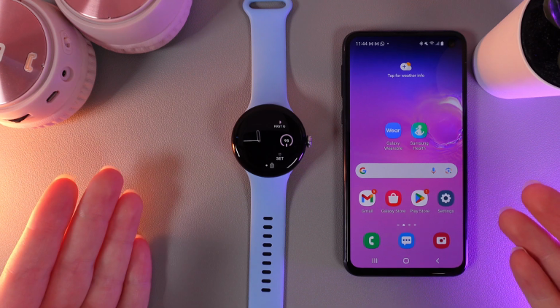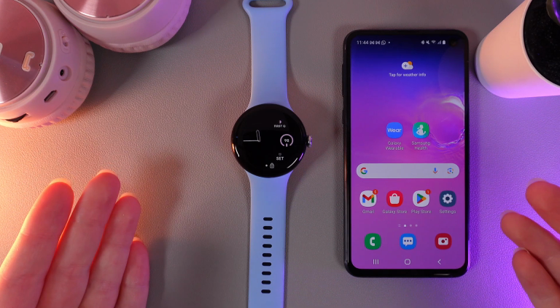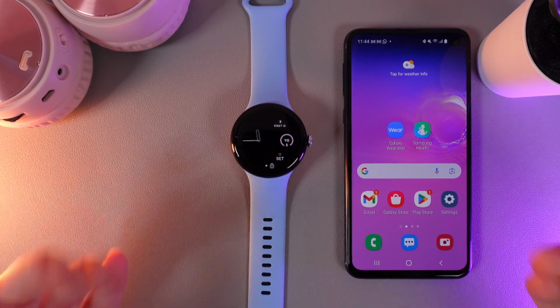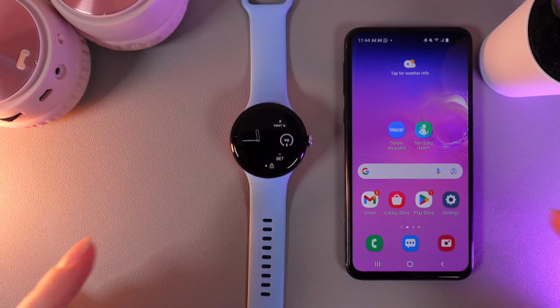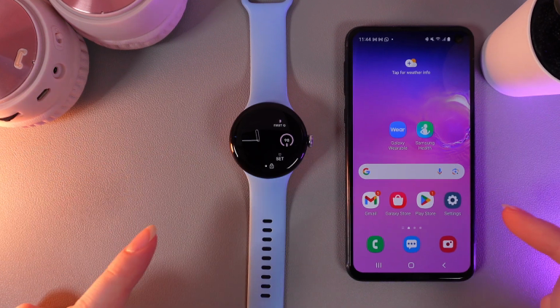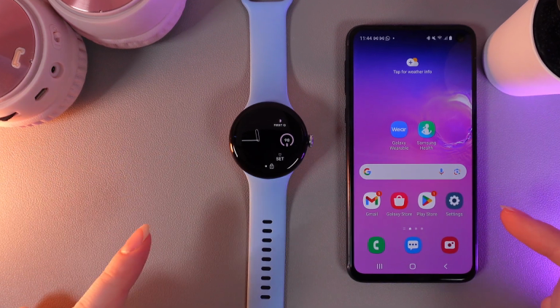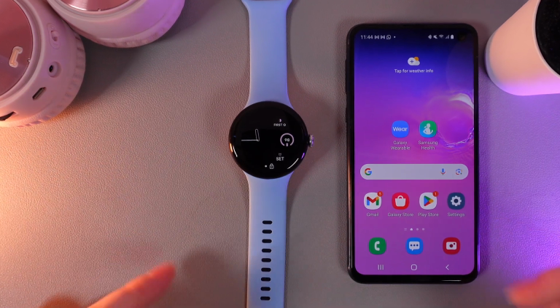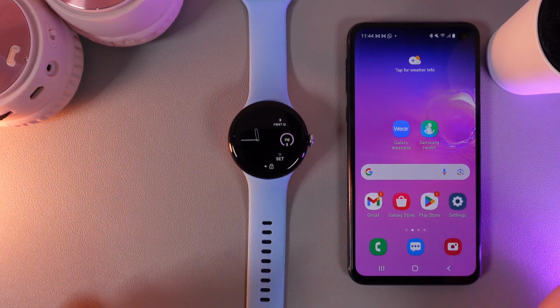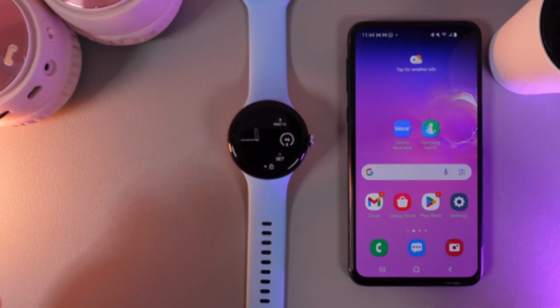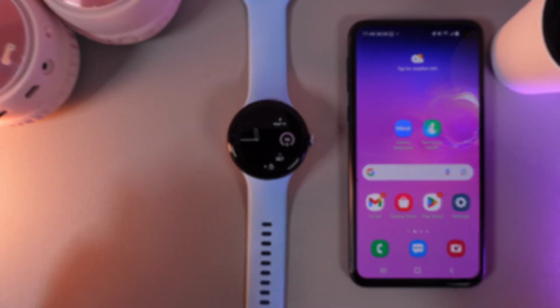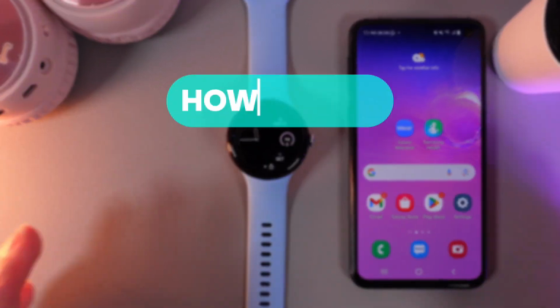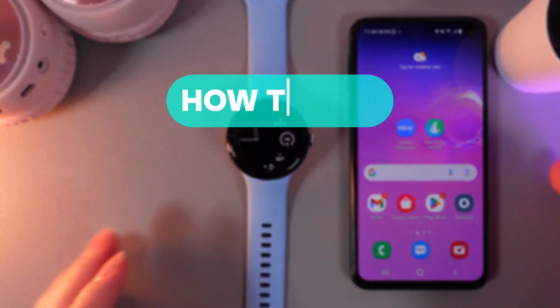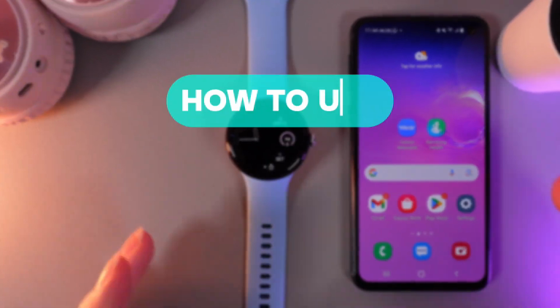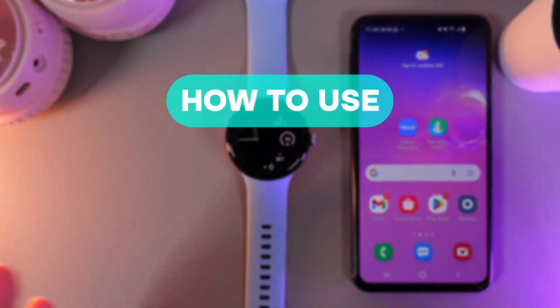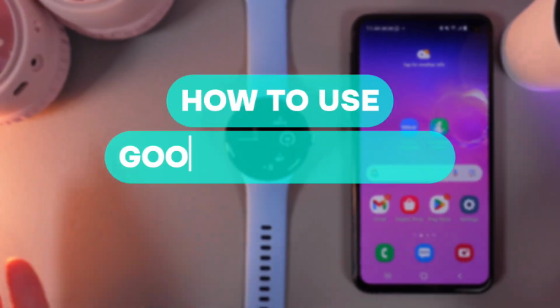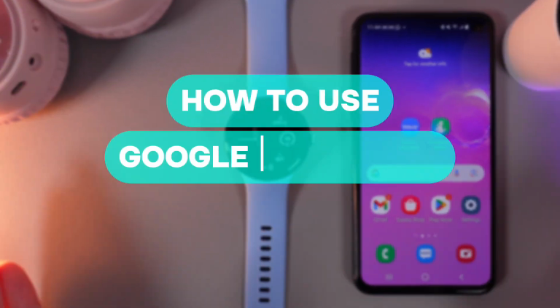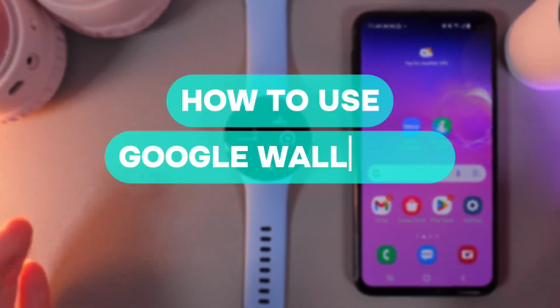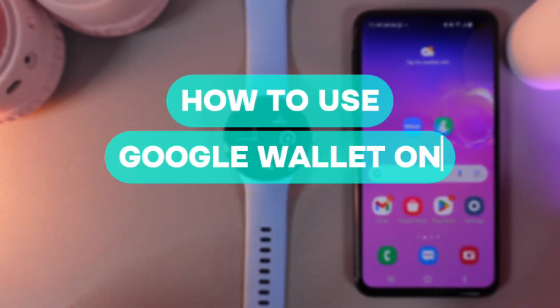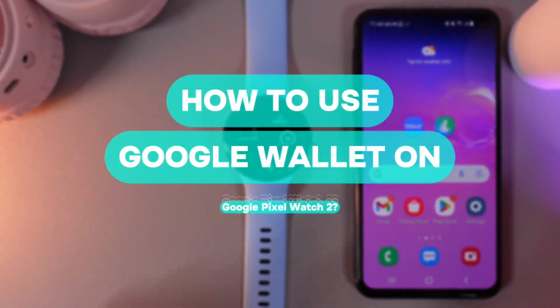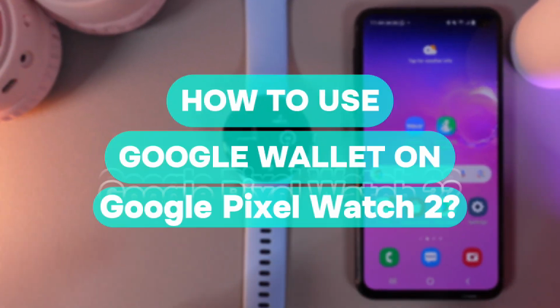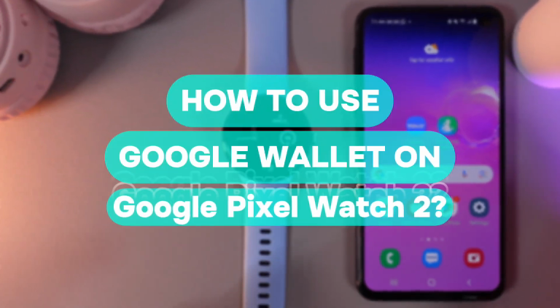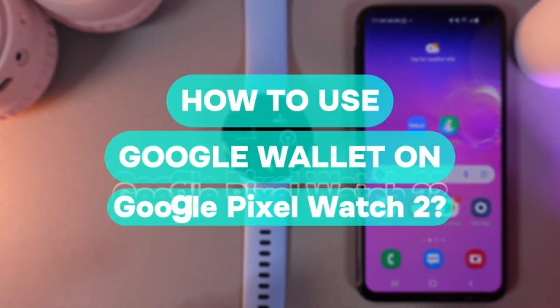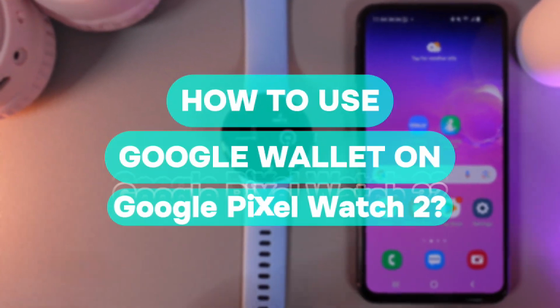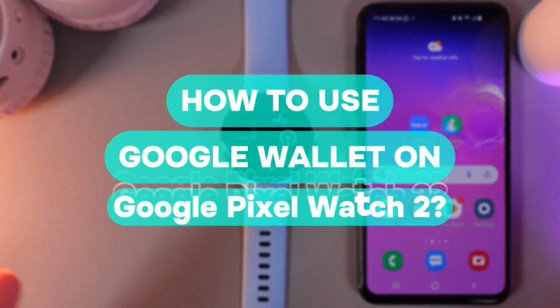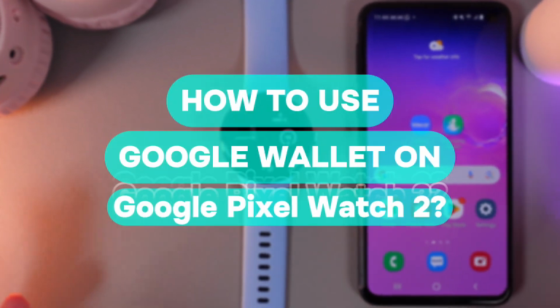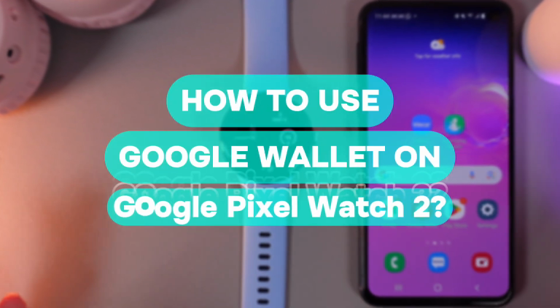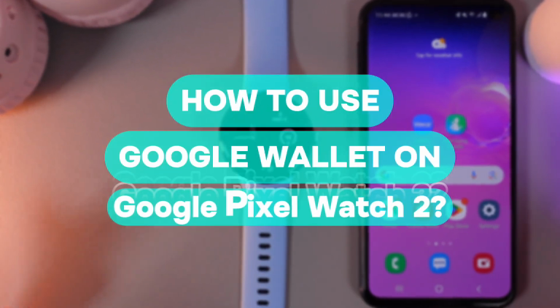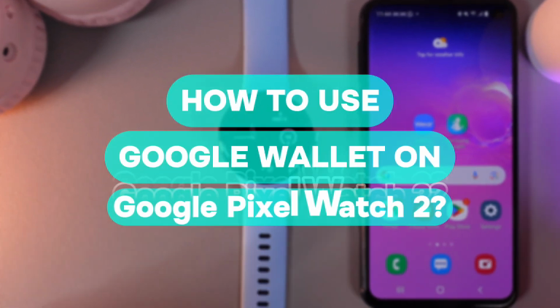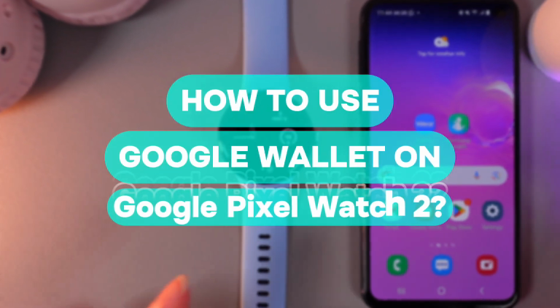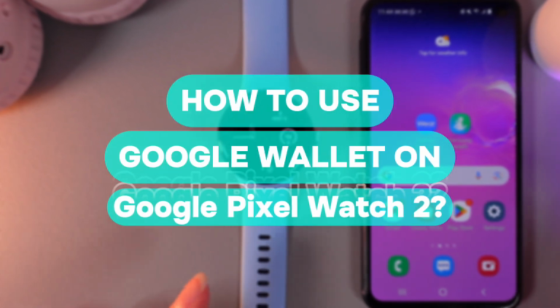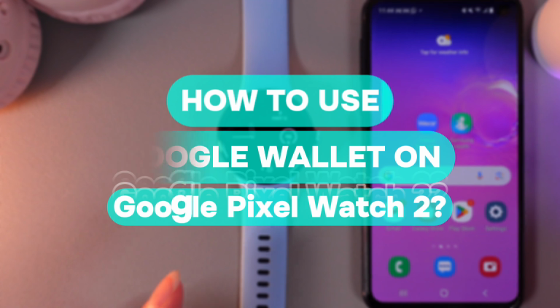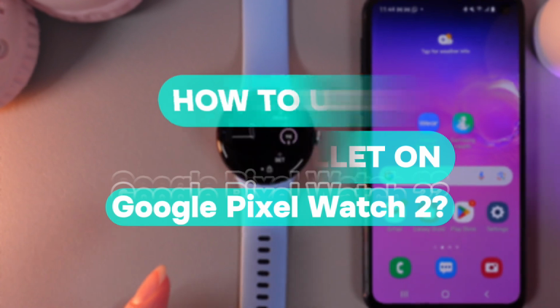Hi there! In today's video, I will show you how to use Google Wallet on your Google Pixel Watch 2nd. Let's get started.